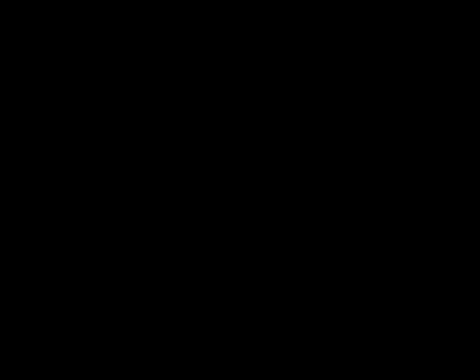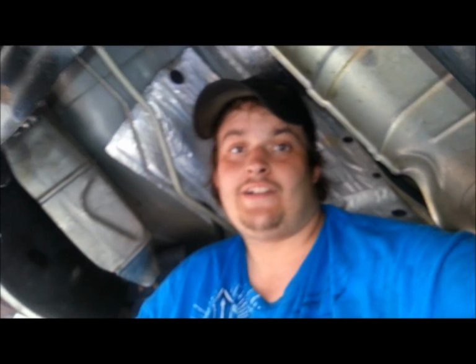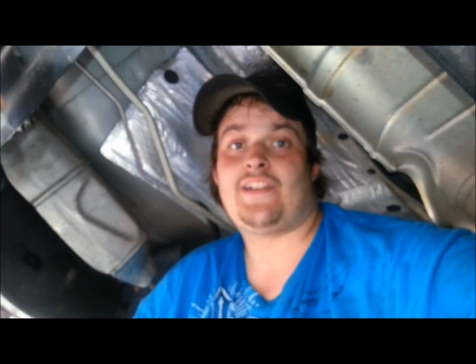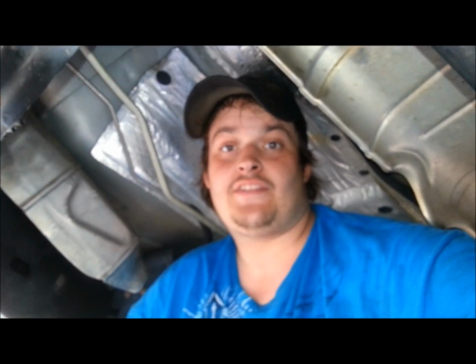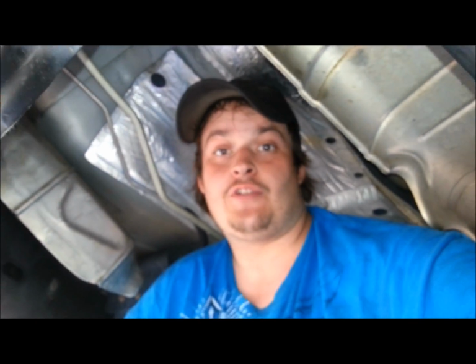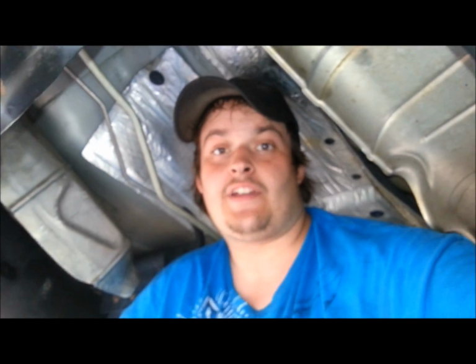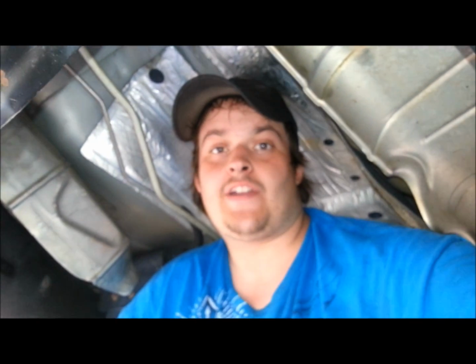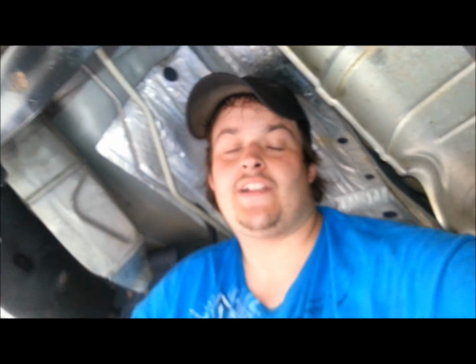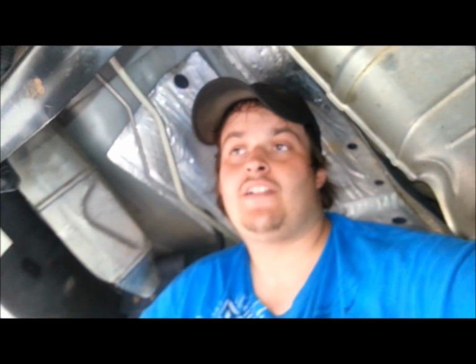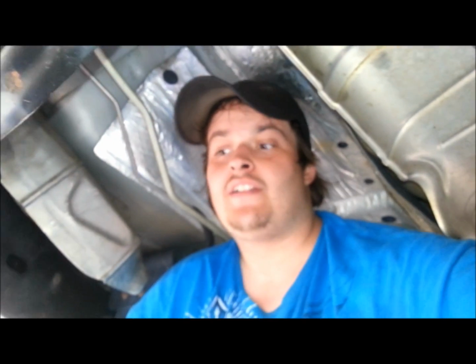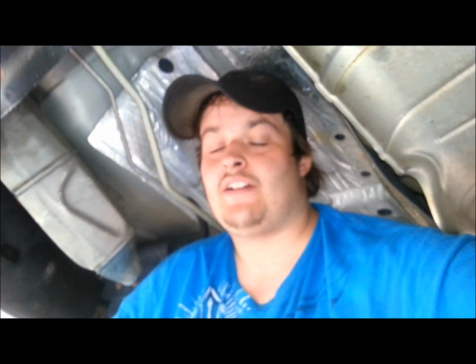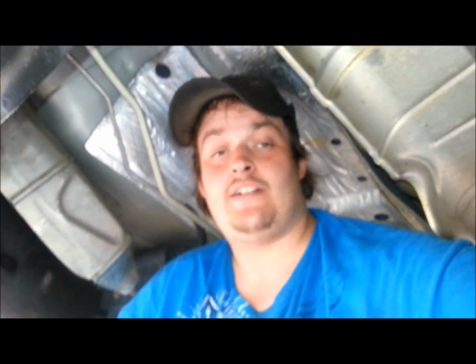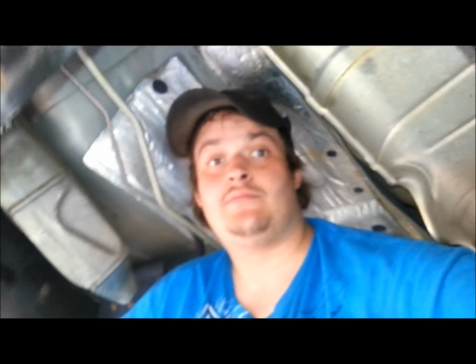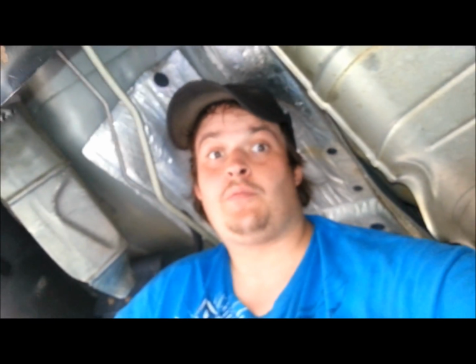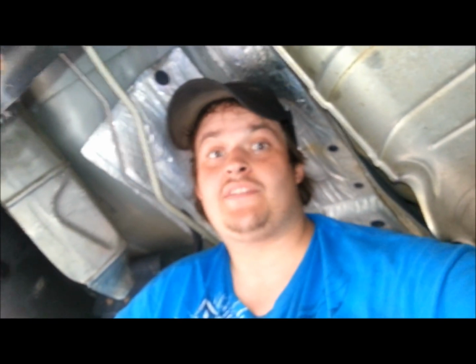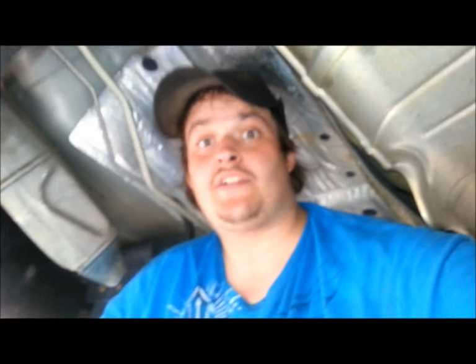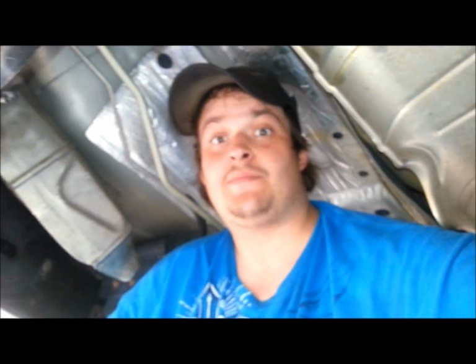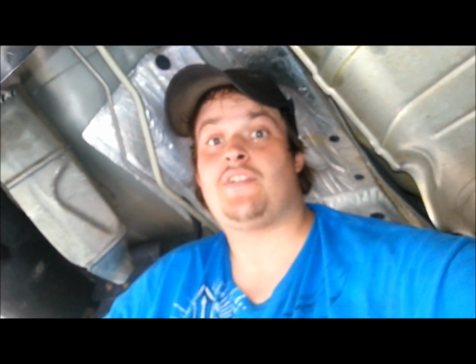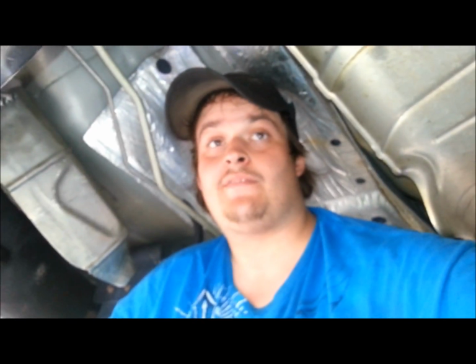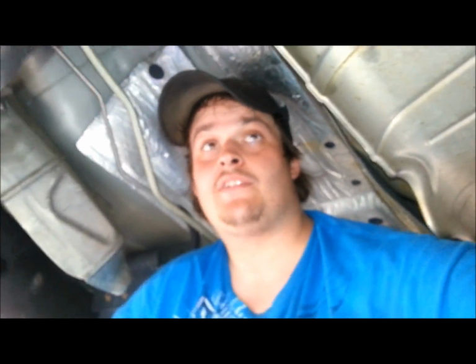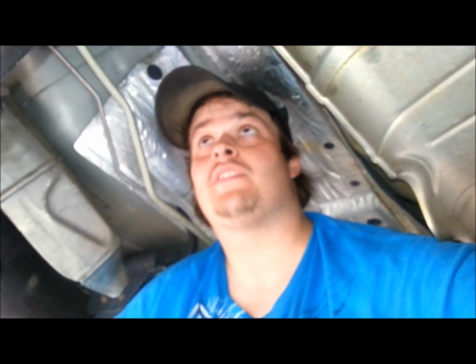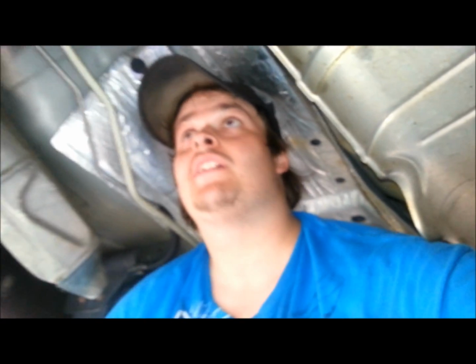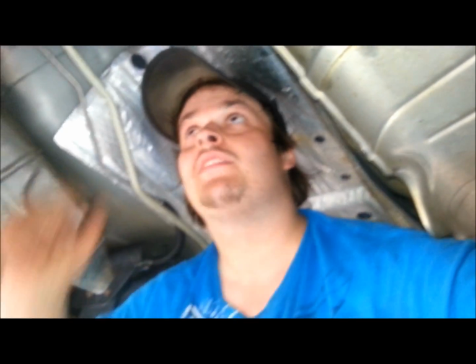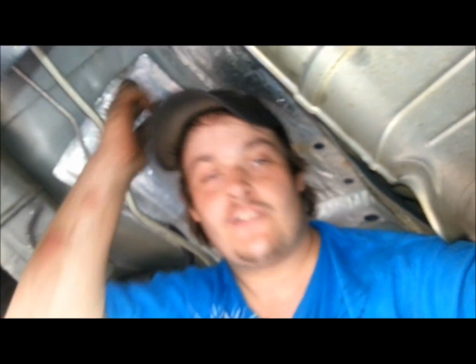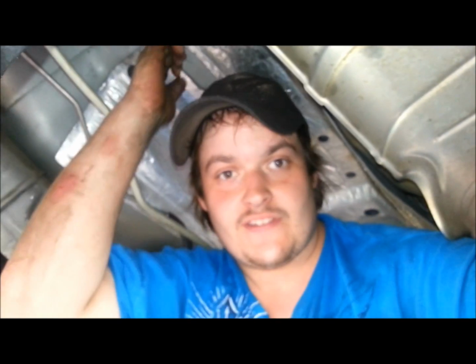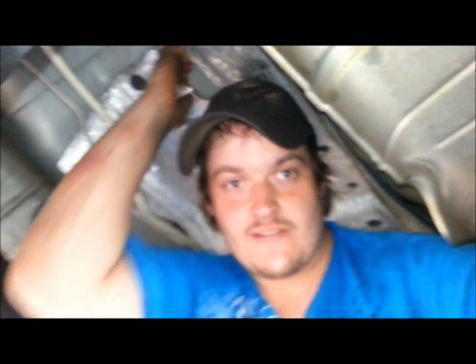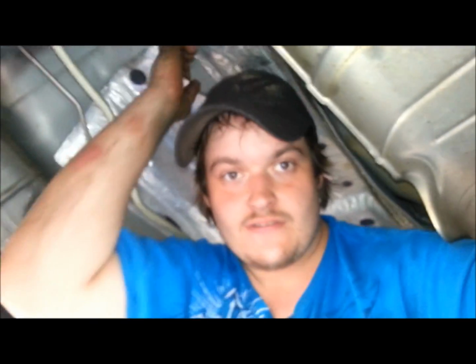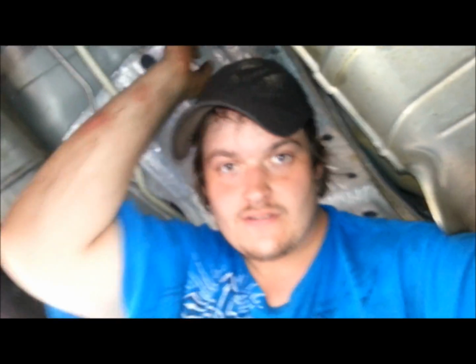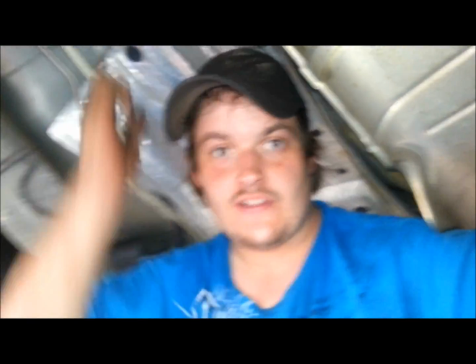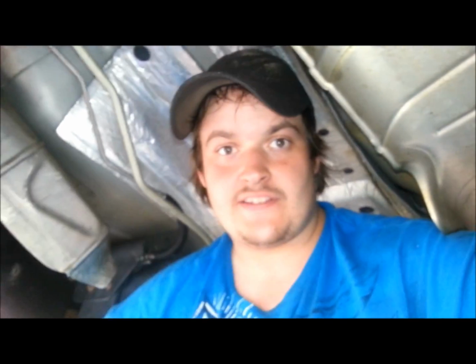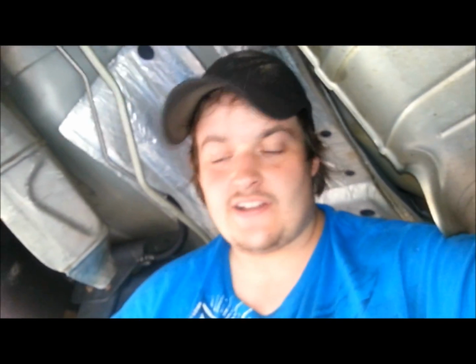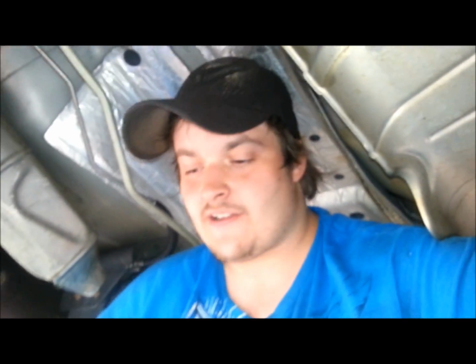Hey there guys, Joe the Auto Guy here, replacing the transmission of the vehicle today. As you can see, it's not here.